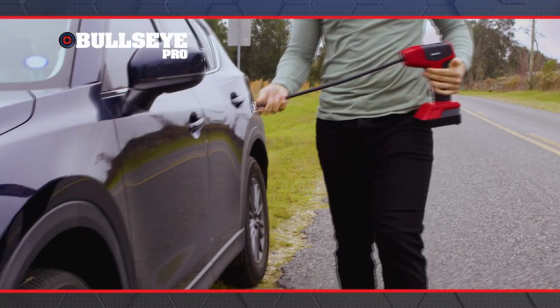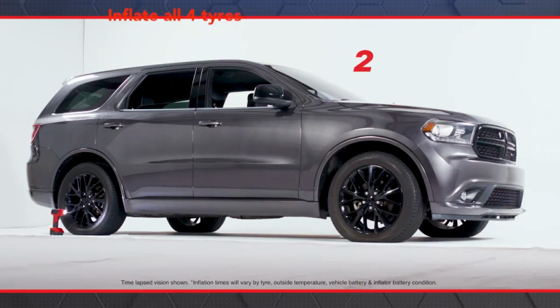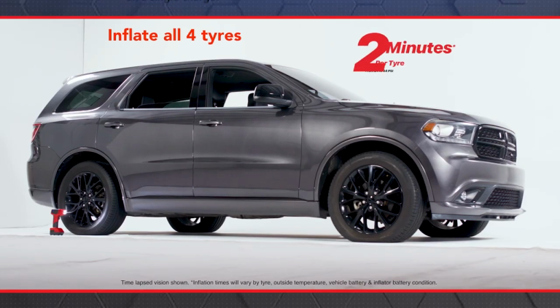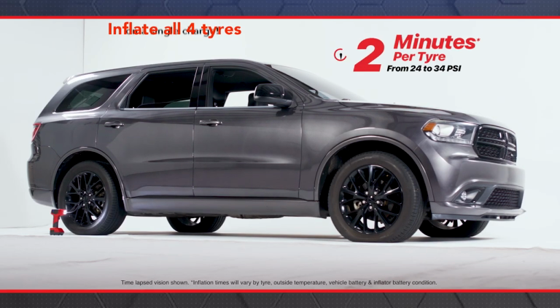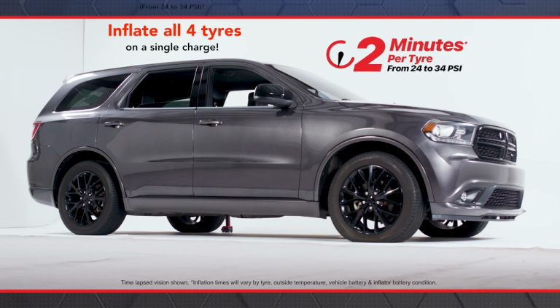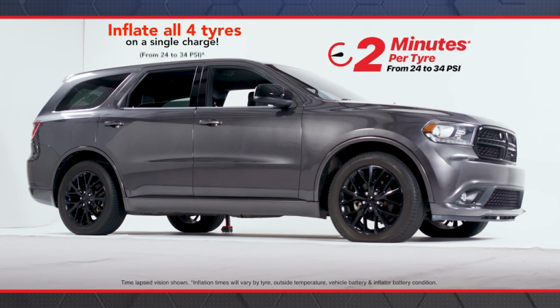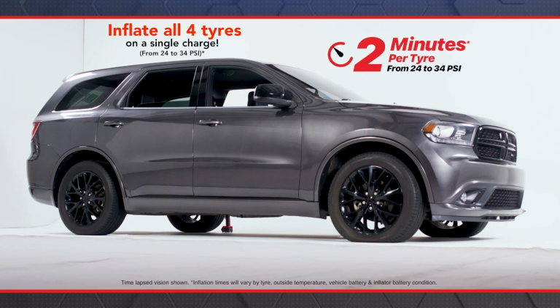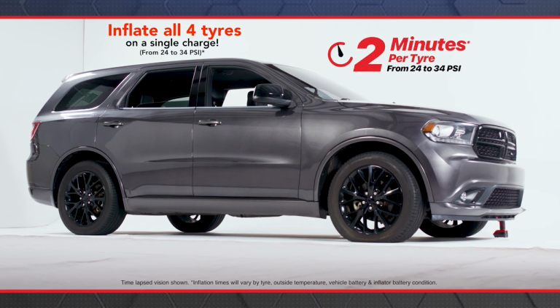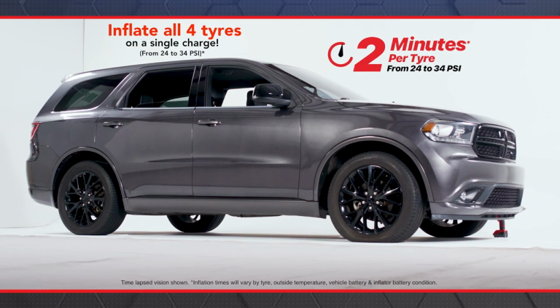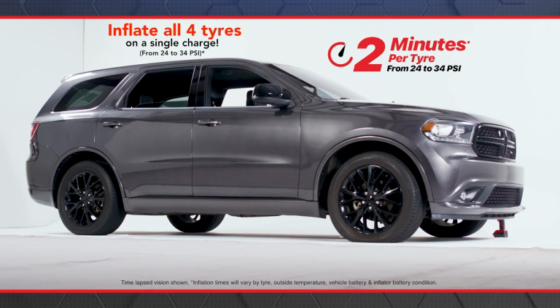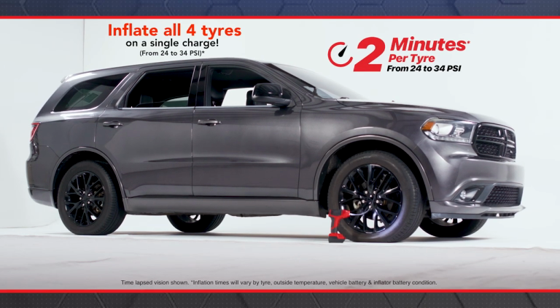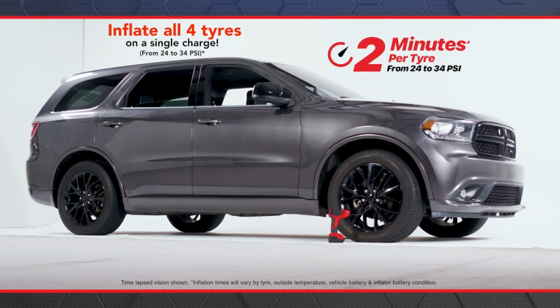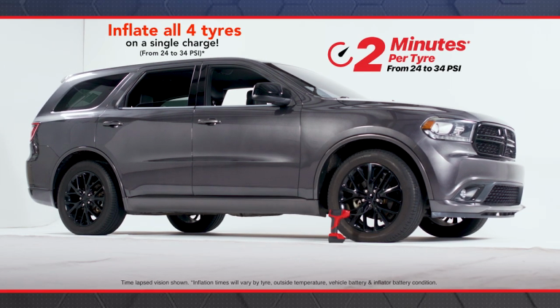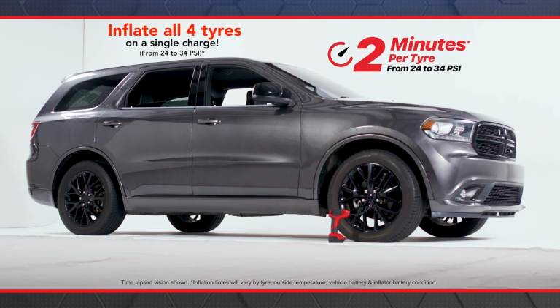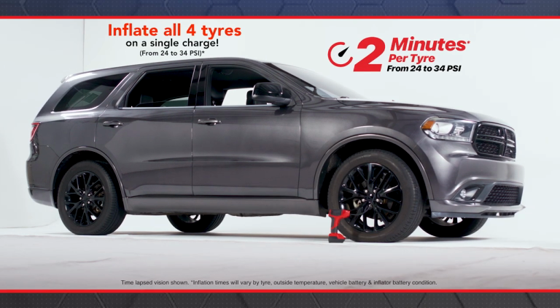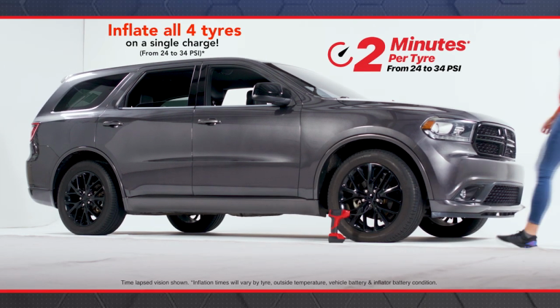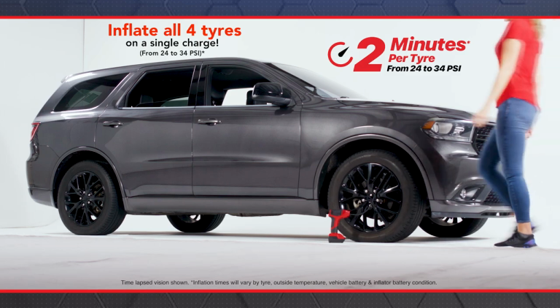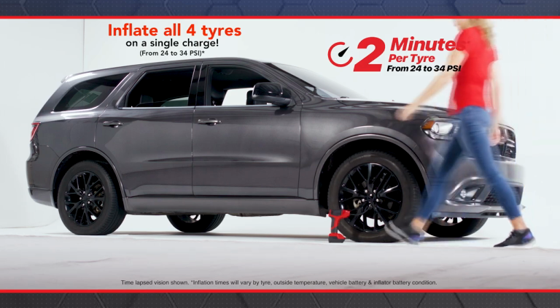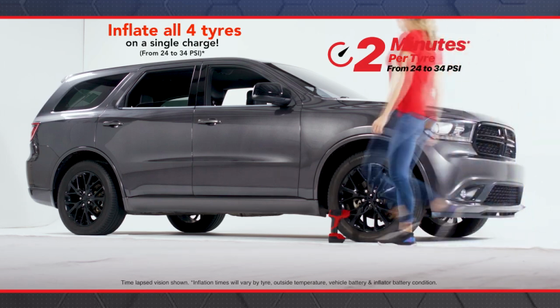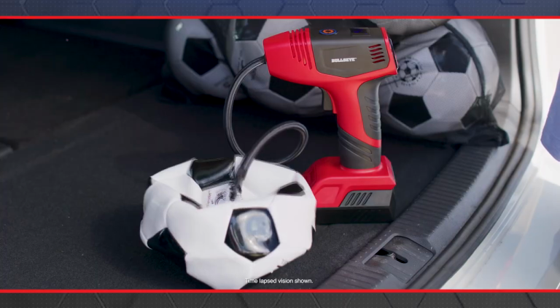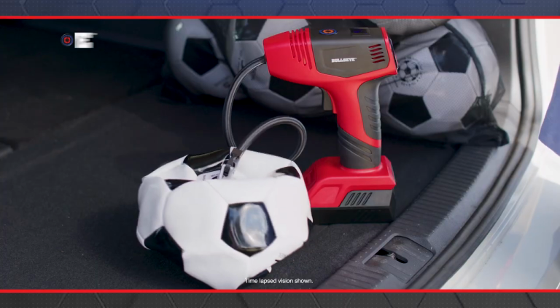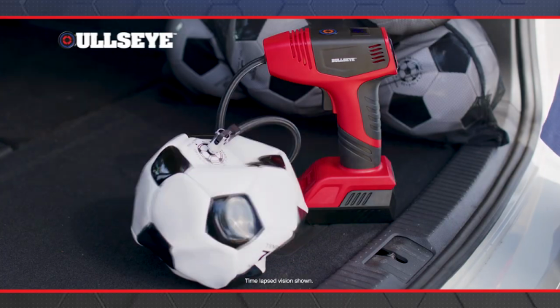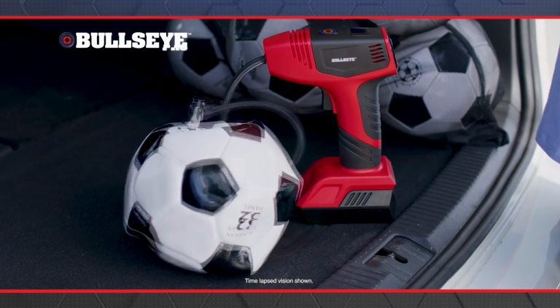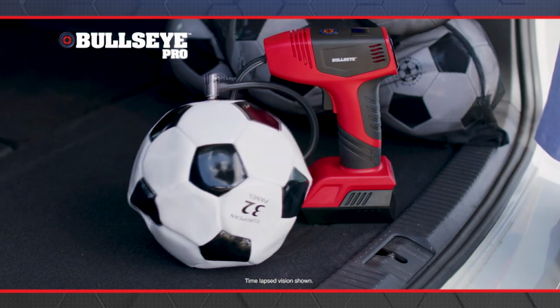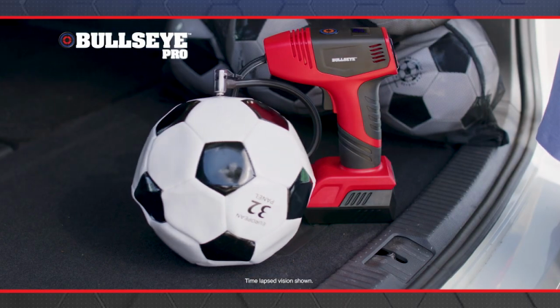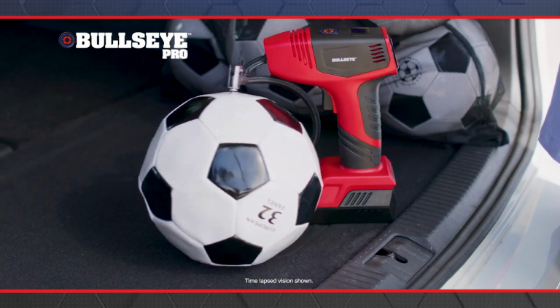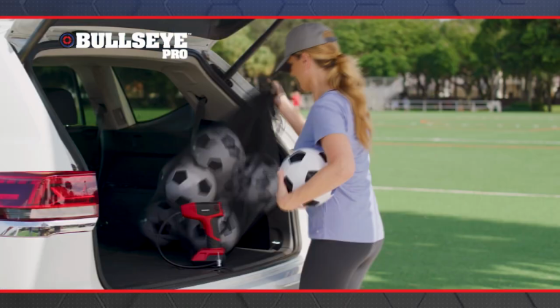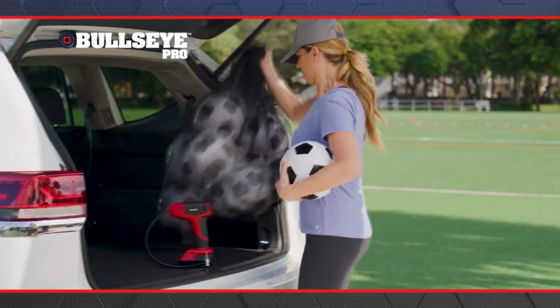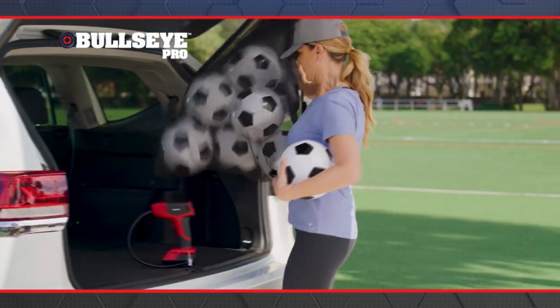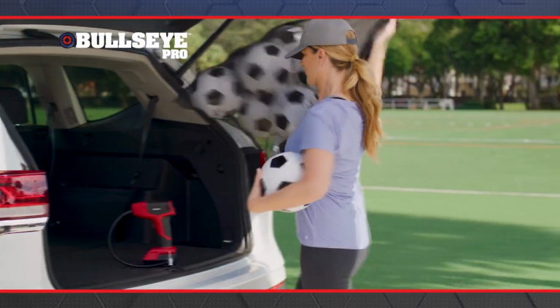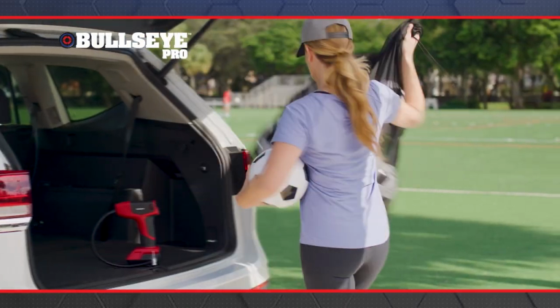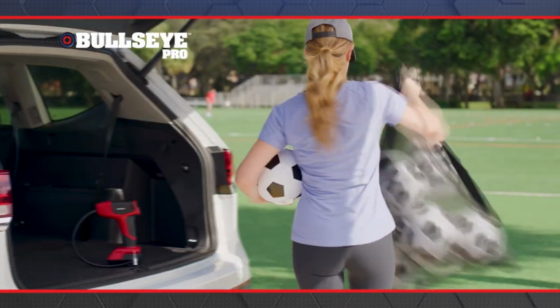You can inflate all four tyres of your car on a single charge and still inflate a bag full of soccer balls at practice.